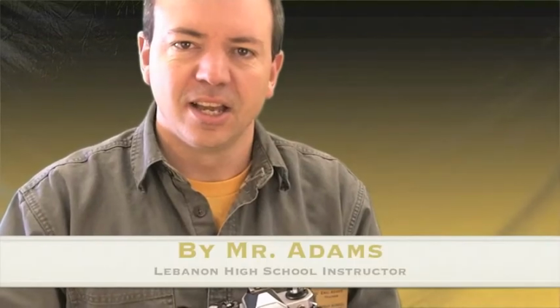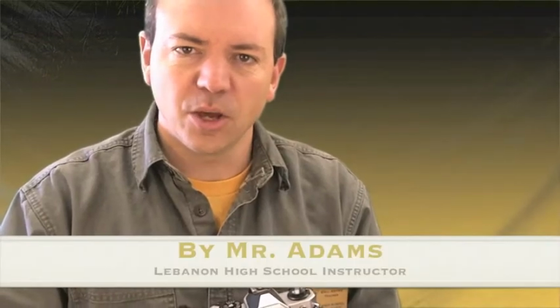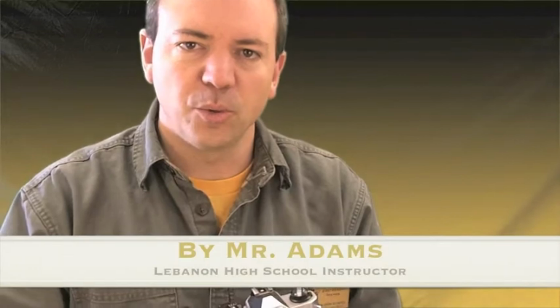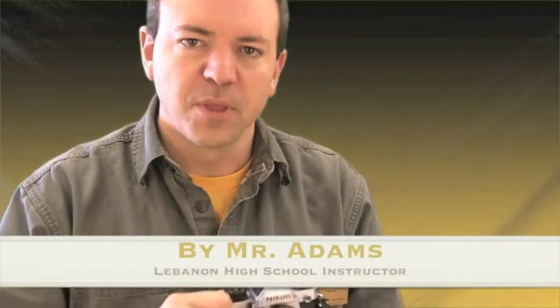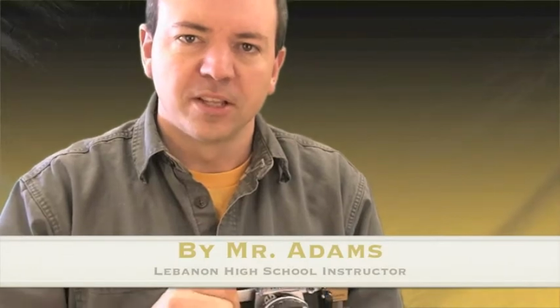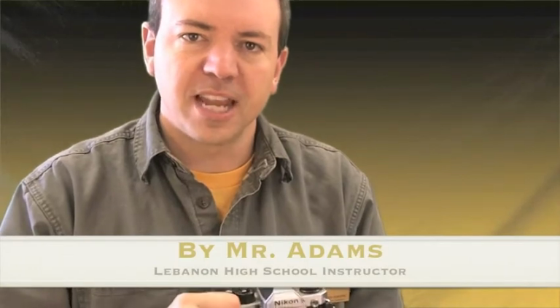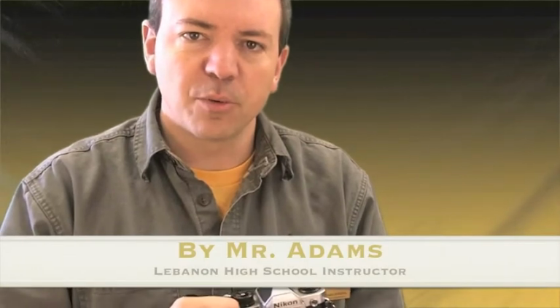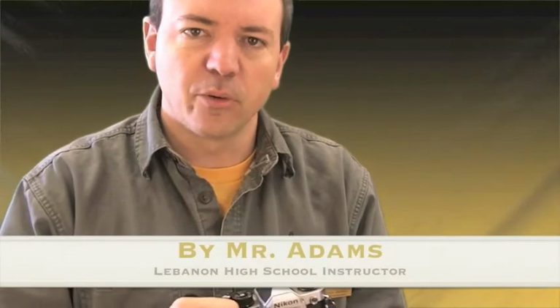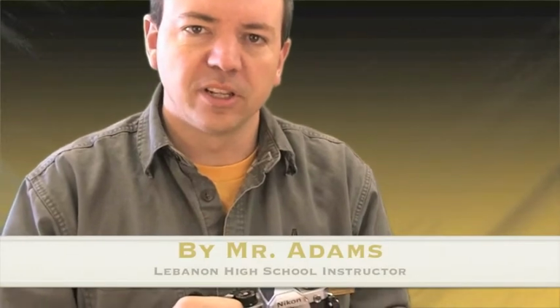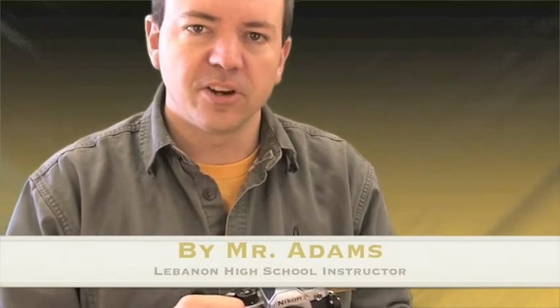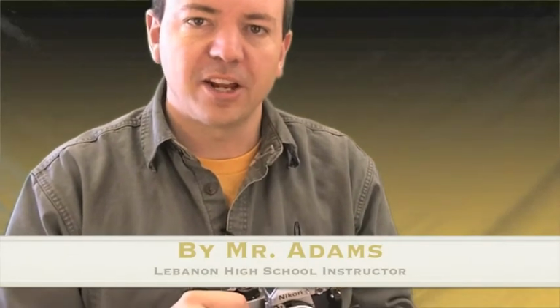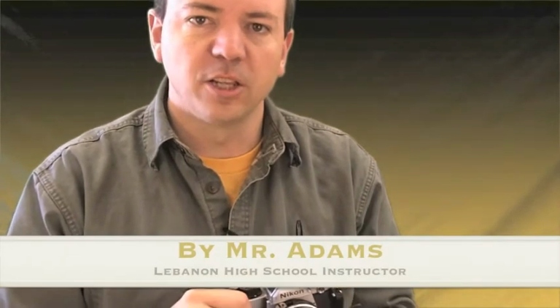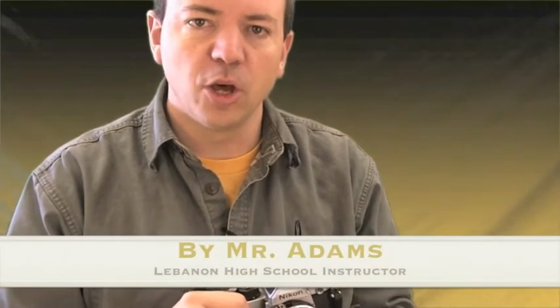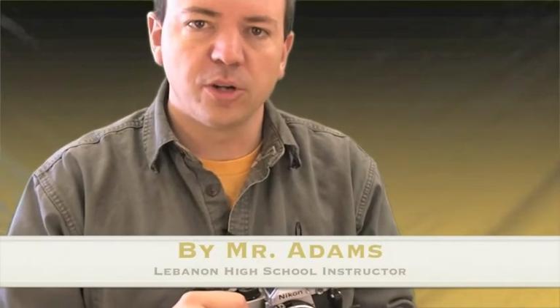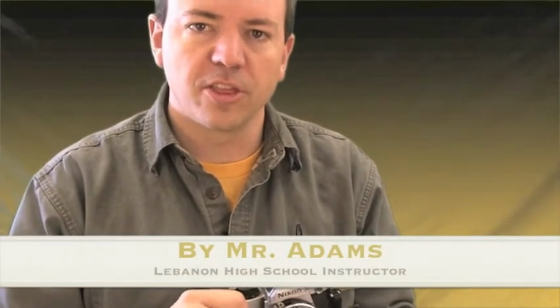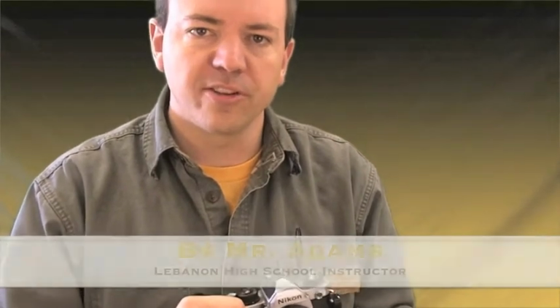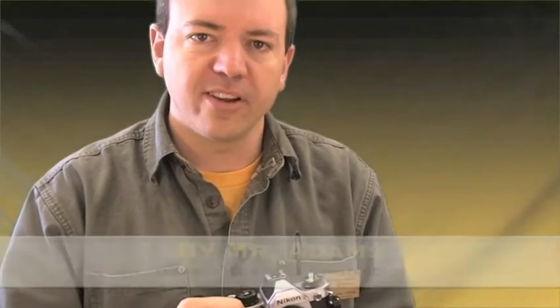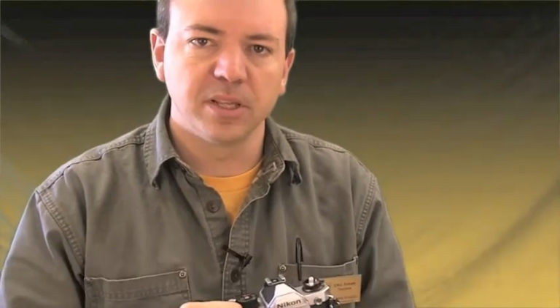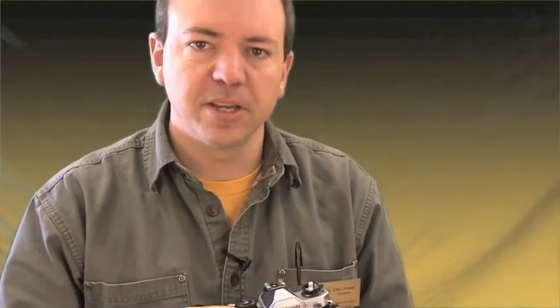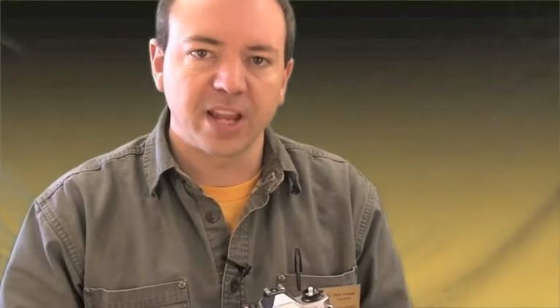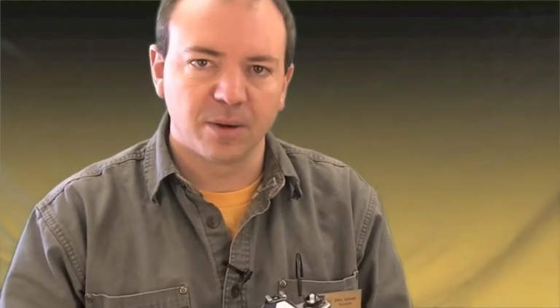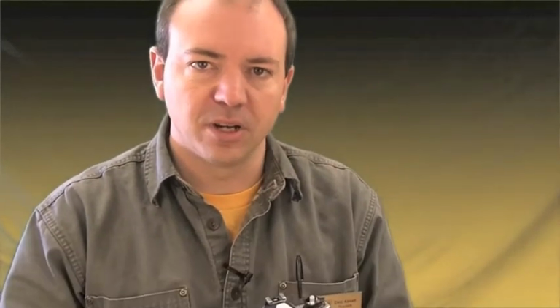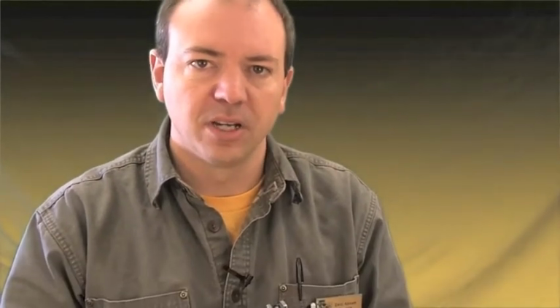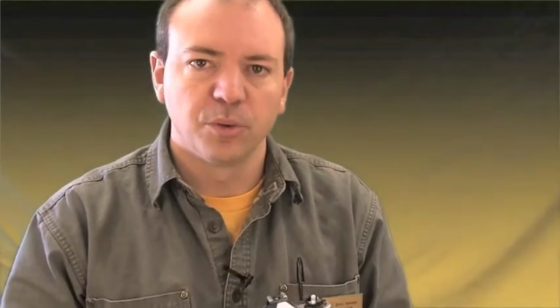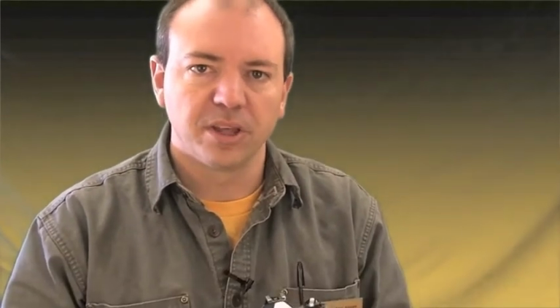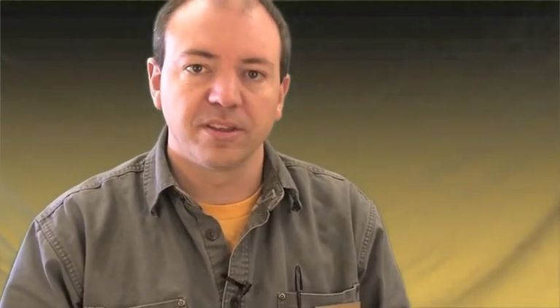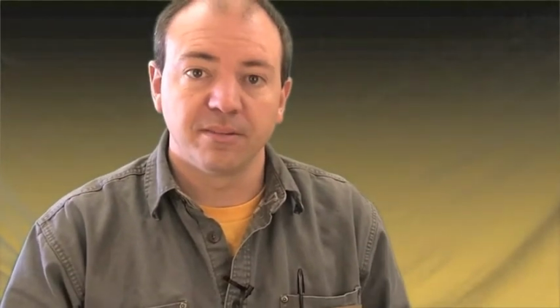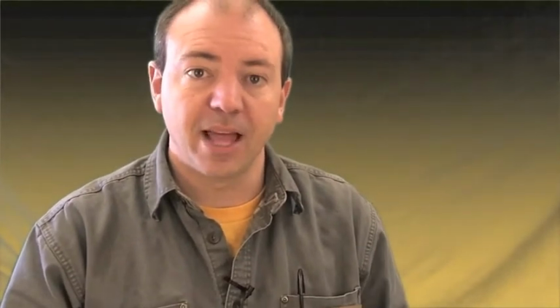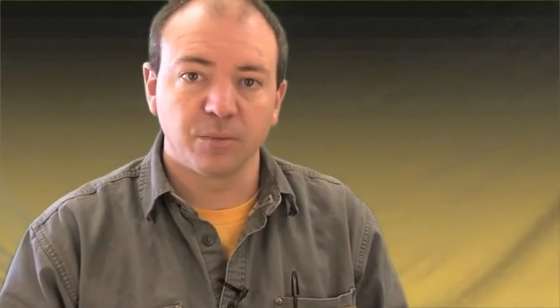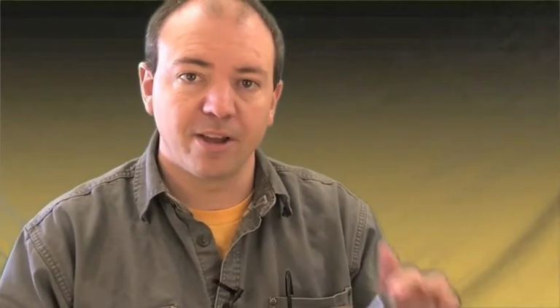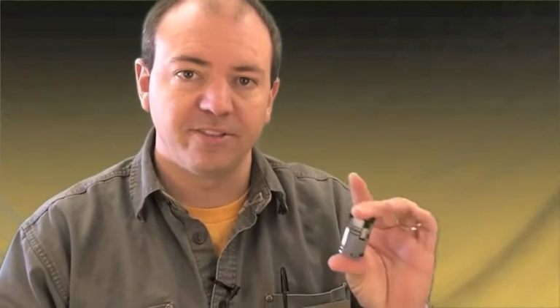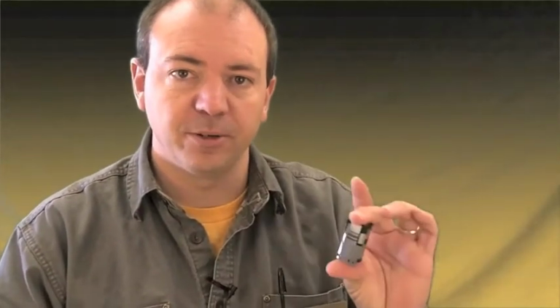Hello. Today we're going to learn how to load a 35mm camera with black and white film.